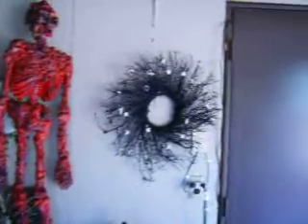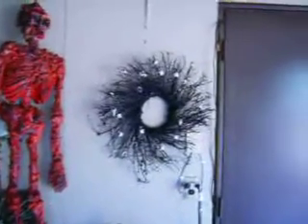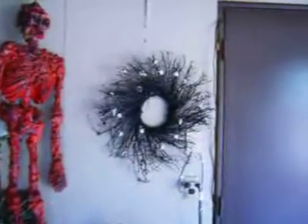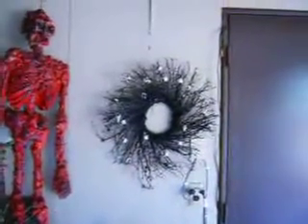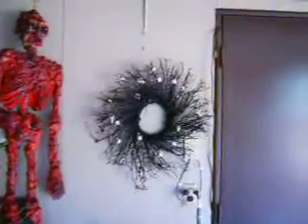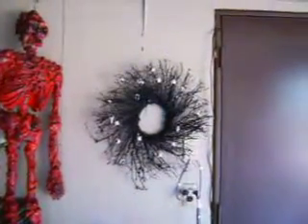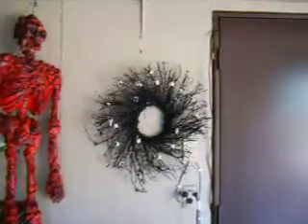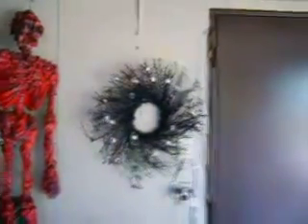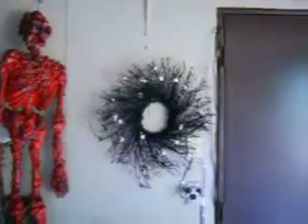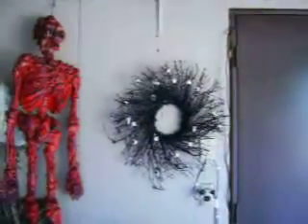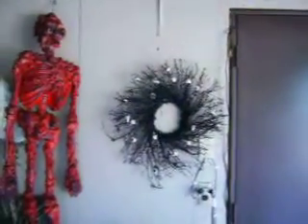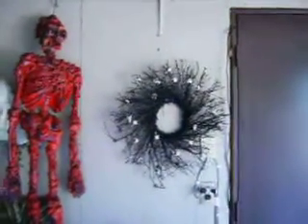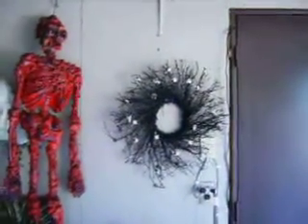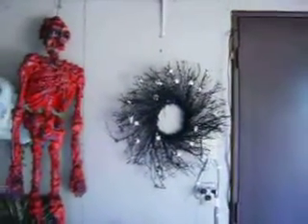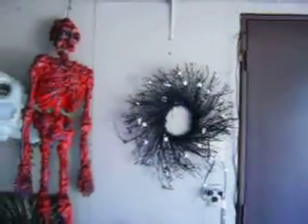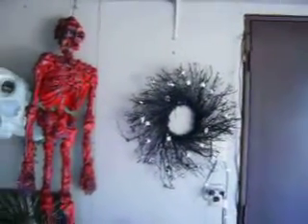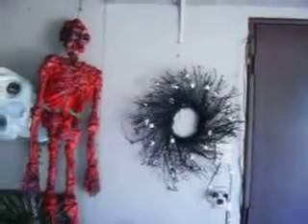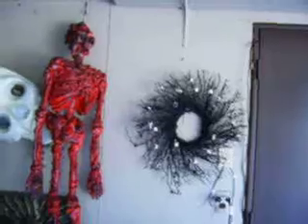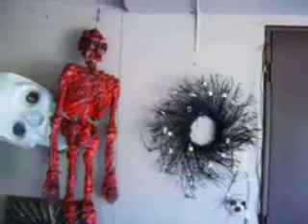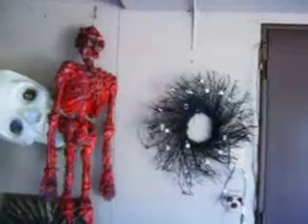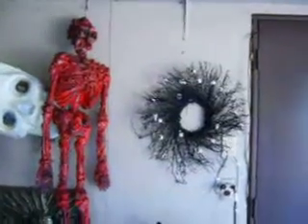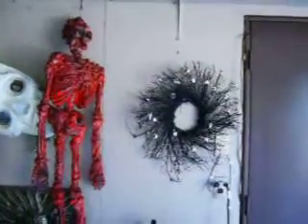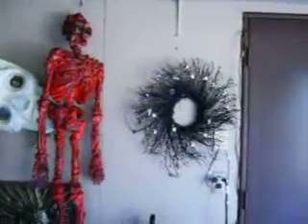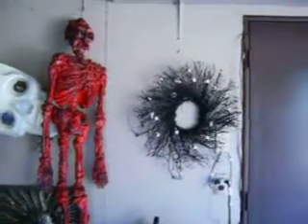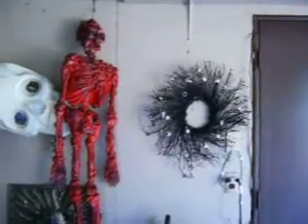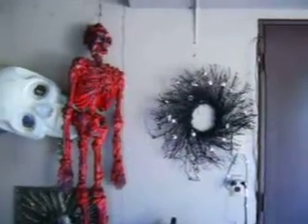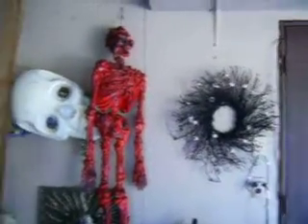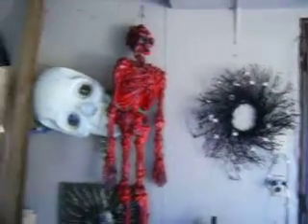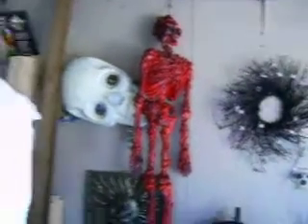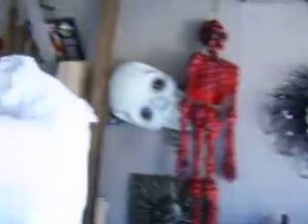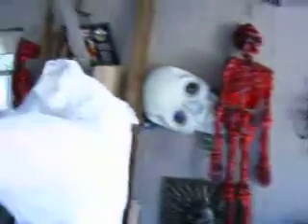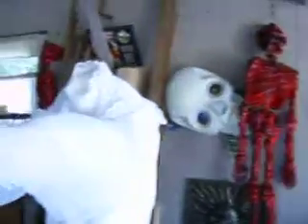My eyeball wreath — thanks, Martha Stewart. Need to add some more eyeballs to it. Those fall off when it gets too hot.